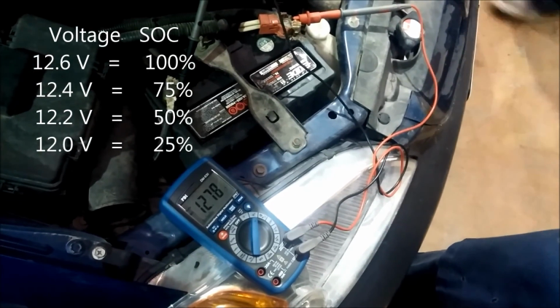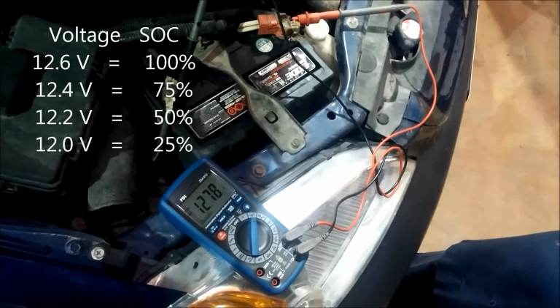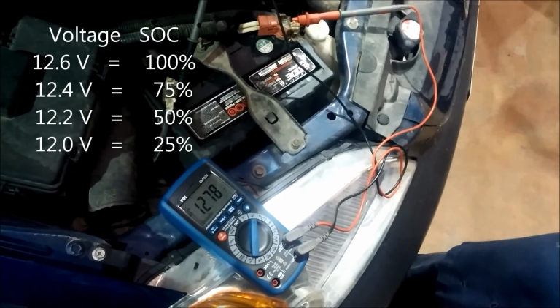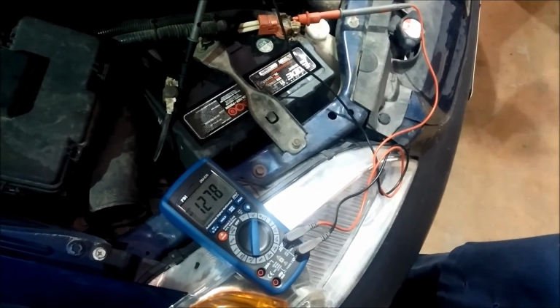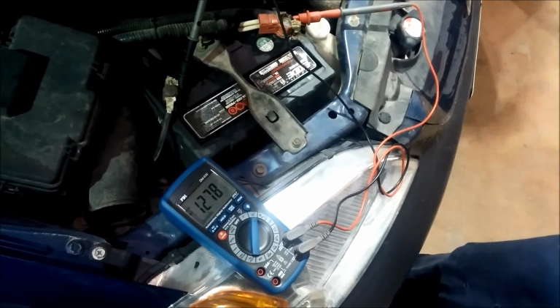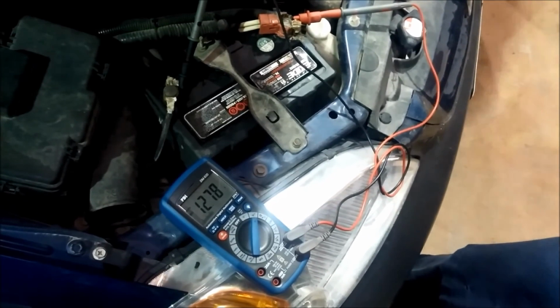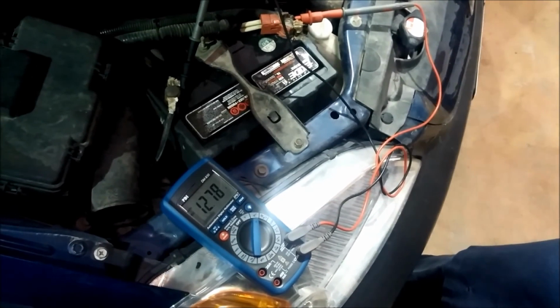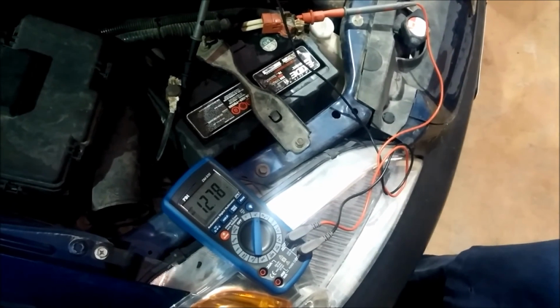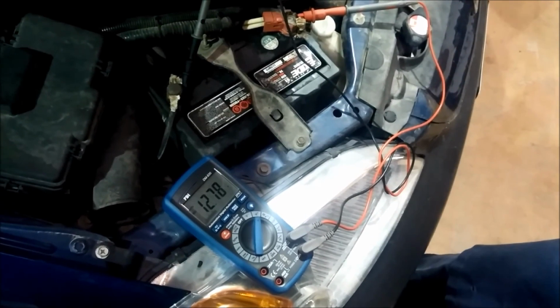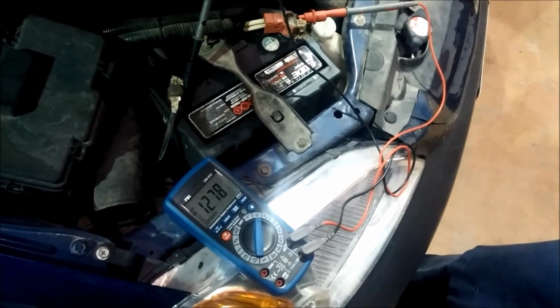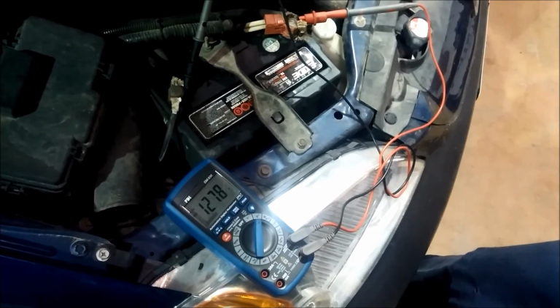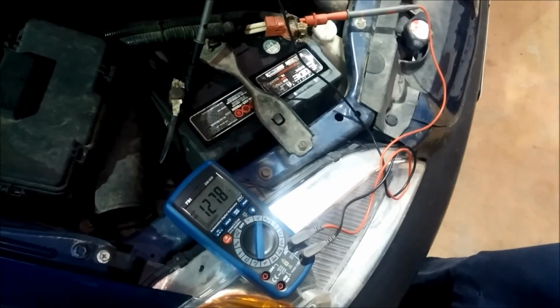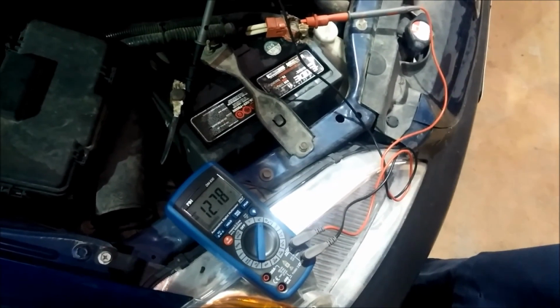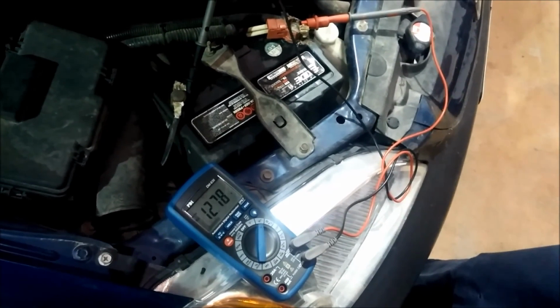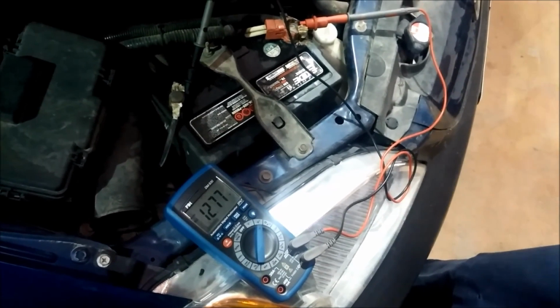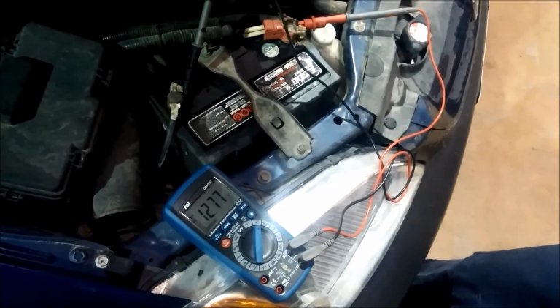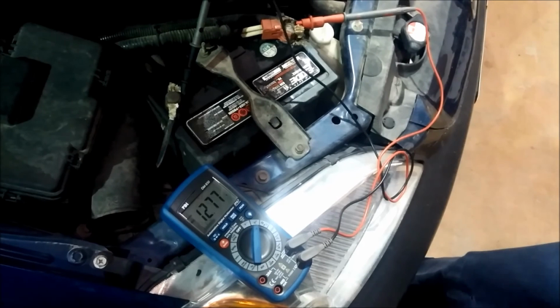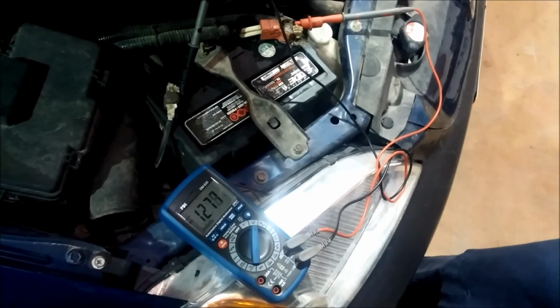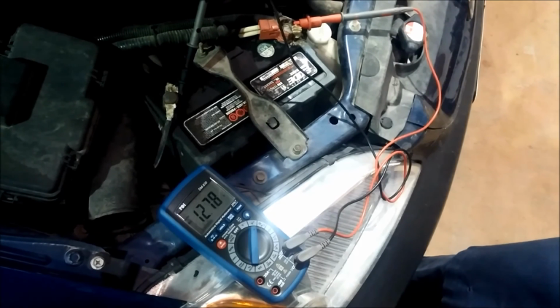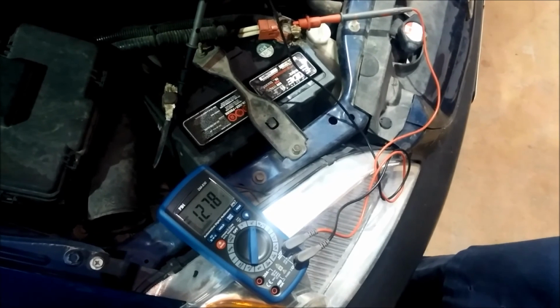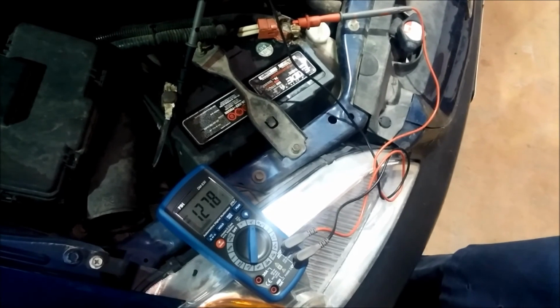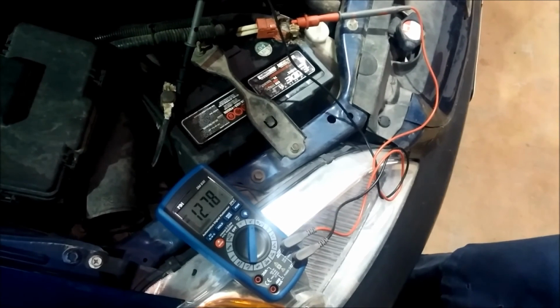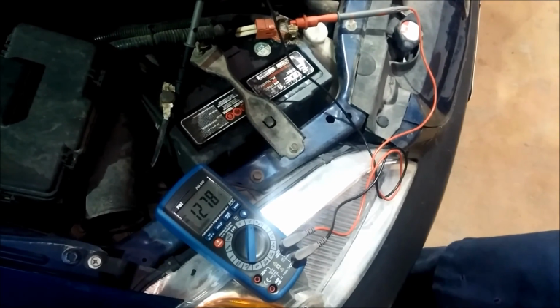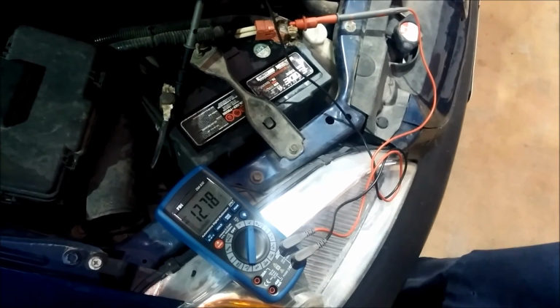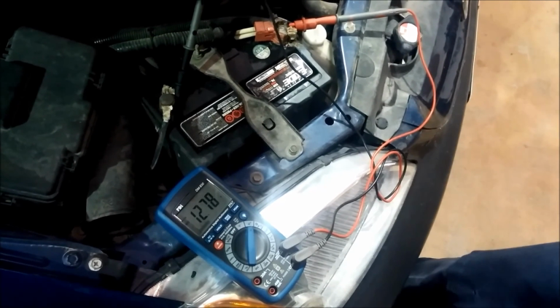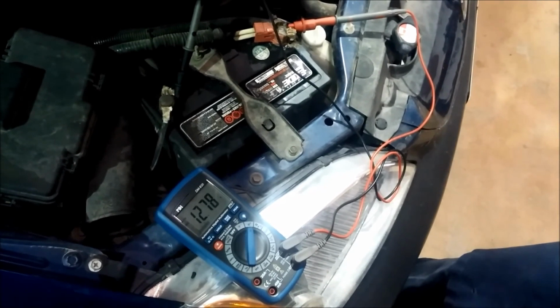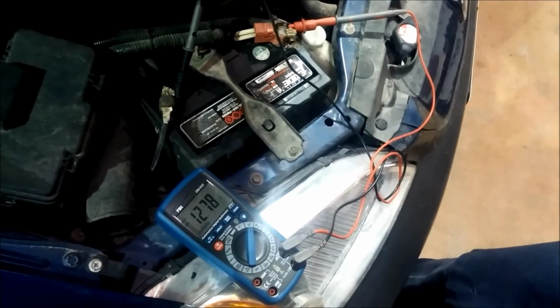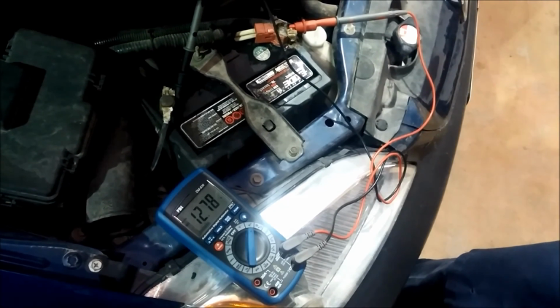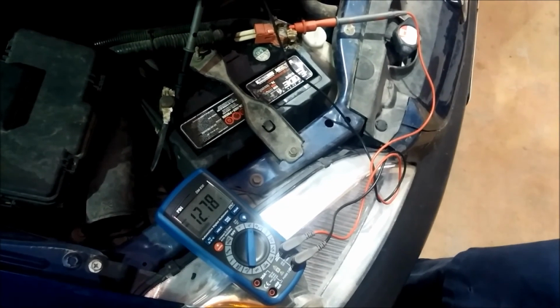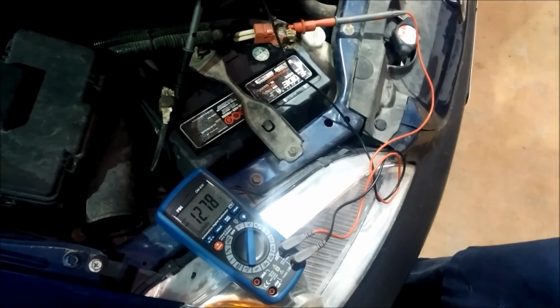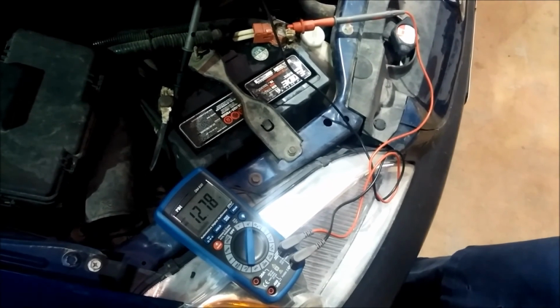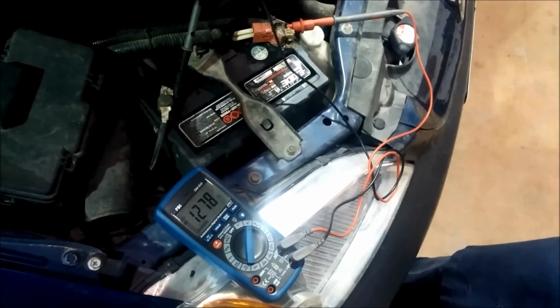As we look at this one, we can see it's 12.78 volts. It's not really more than 100% charged — it's got a surface charge.